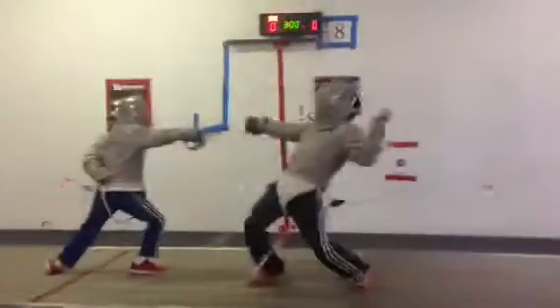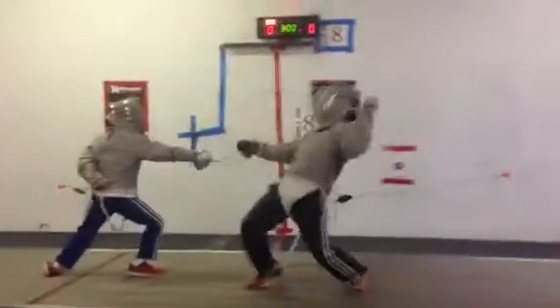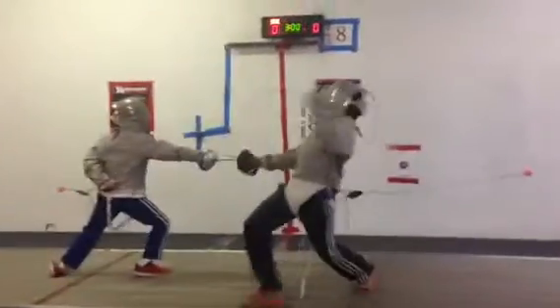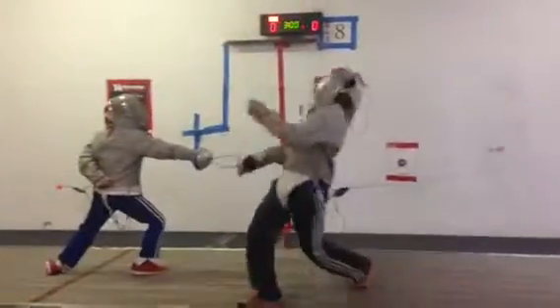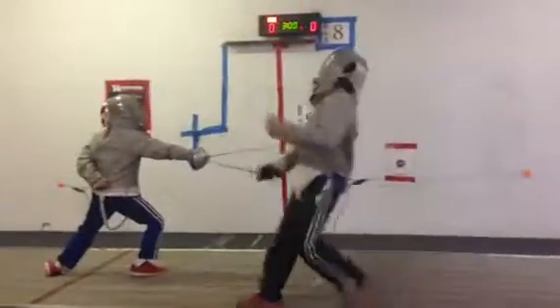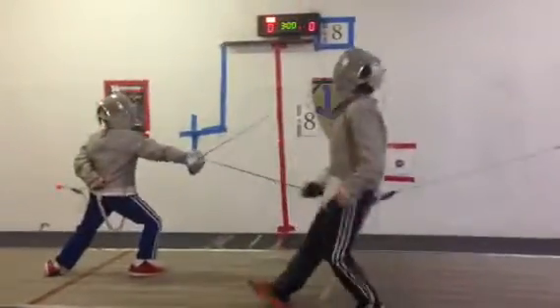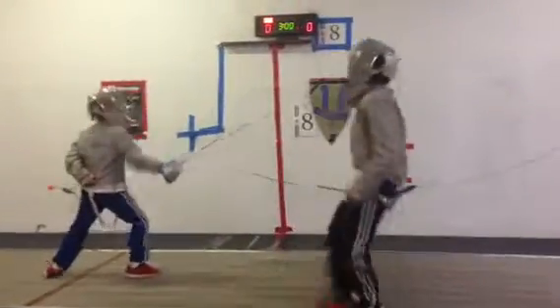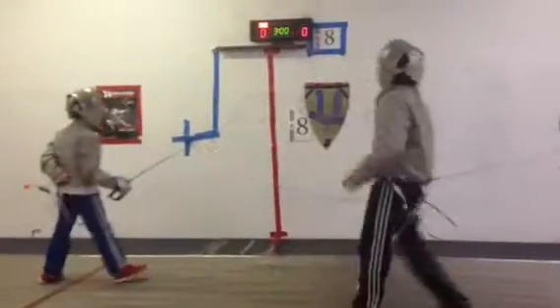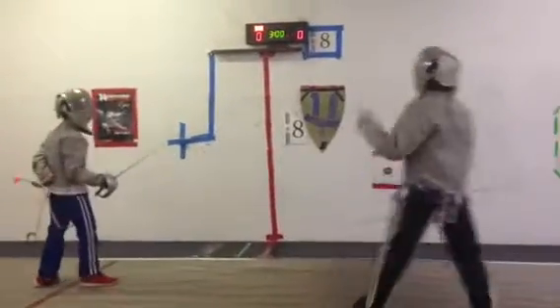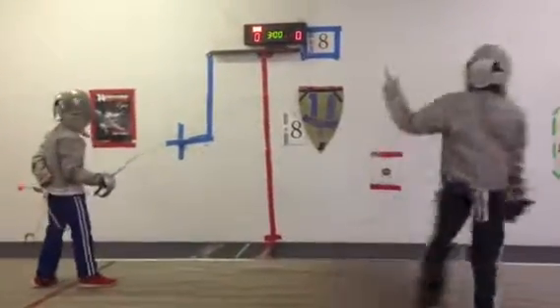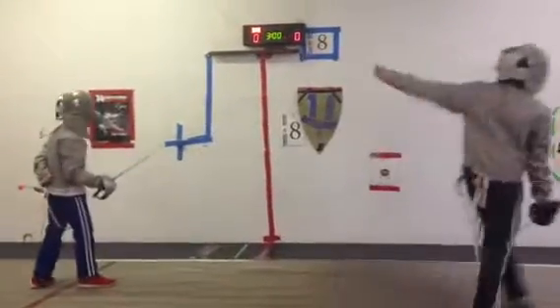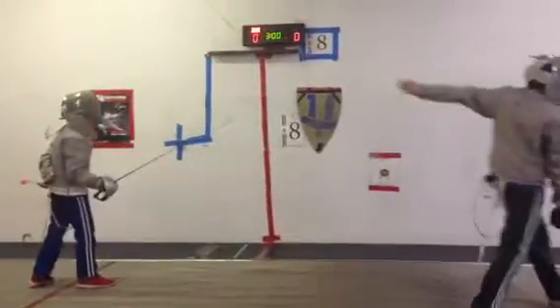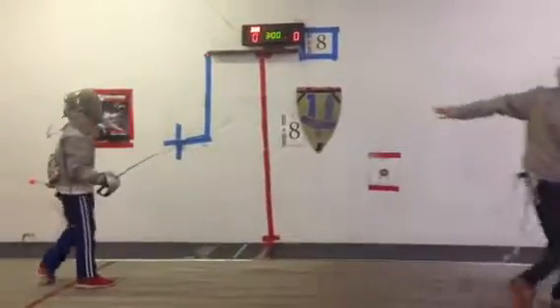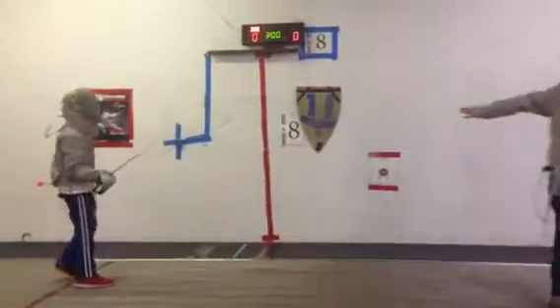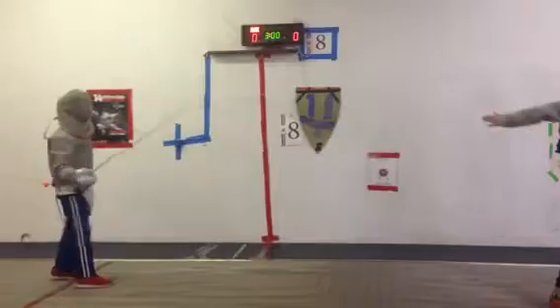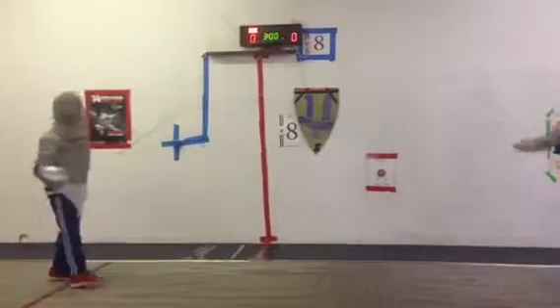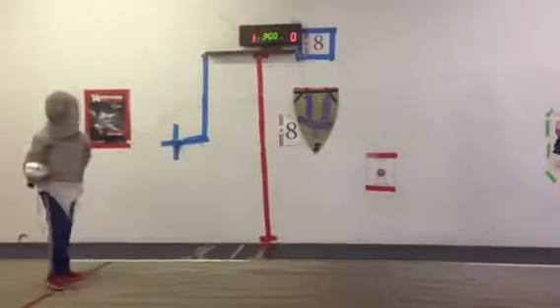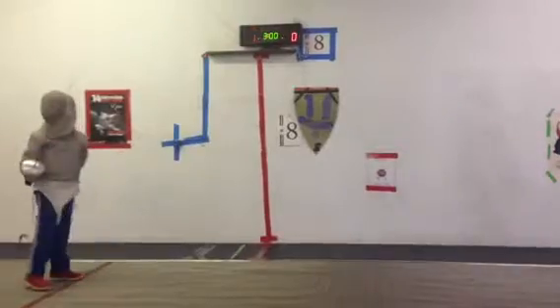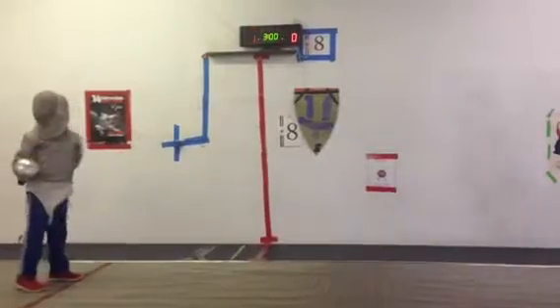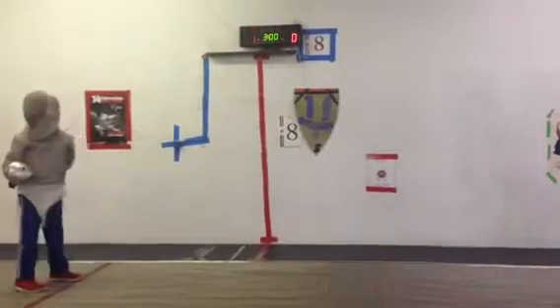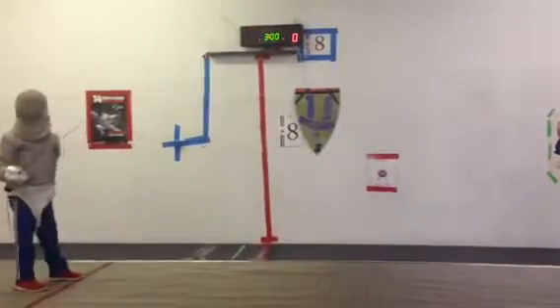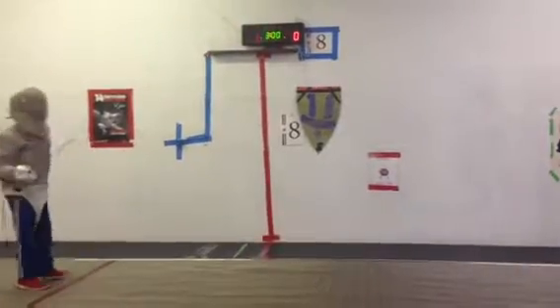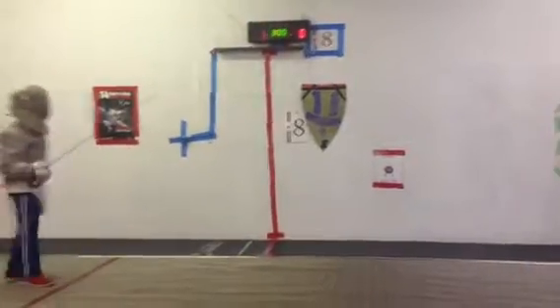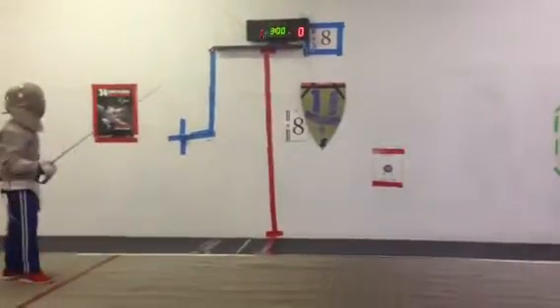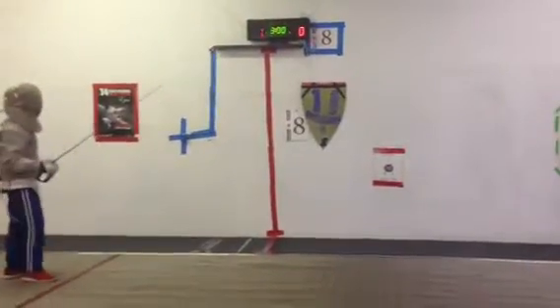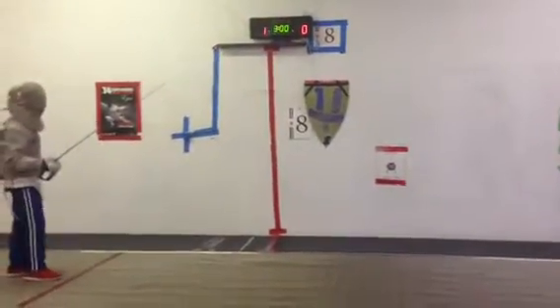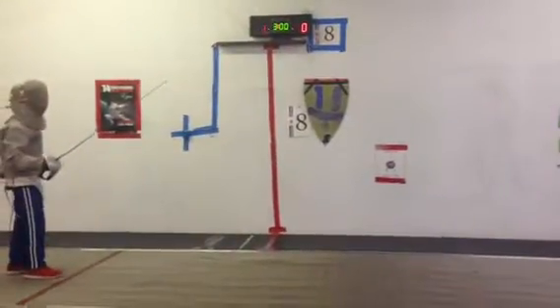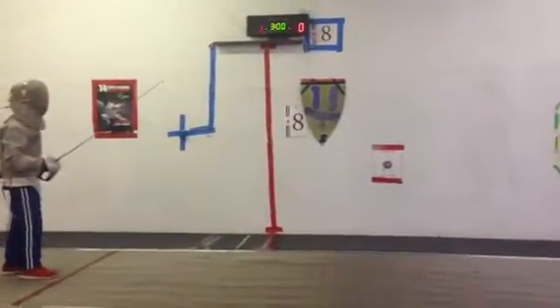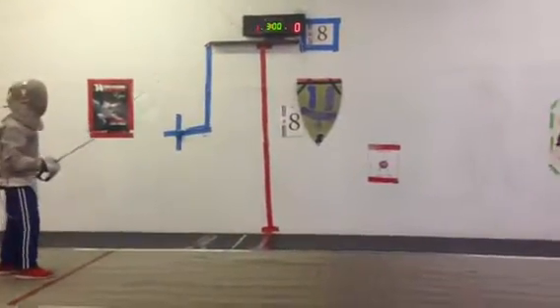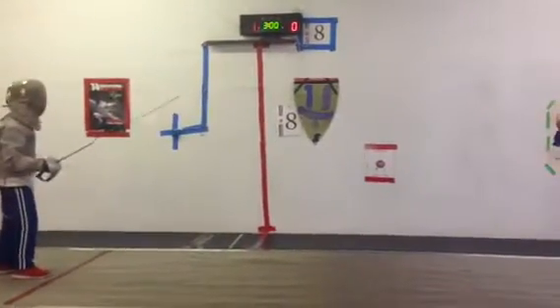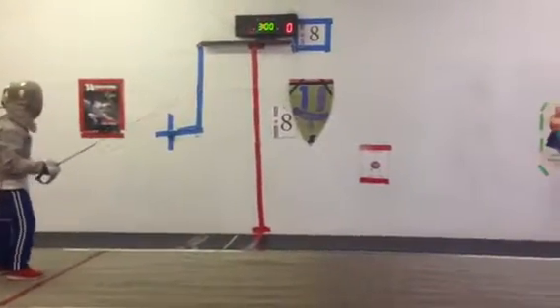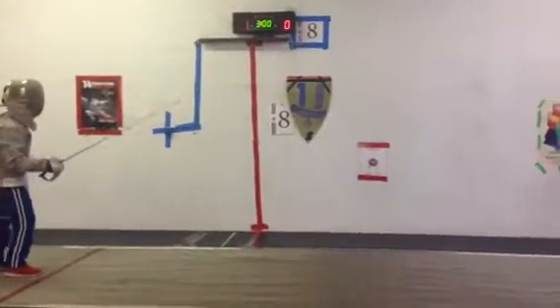Halt. Perpillation. Attack. 1-0. On guard. Ready? Pants.